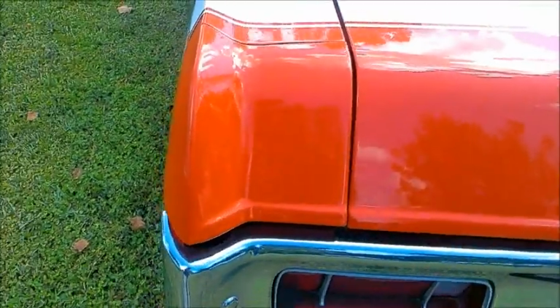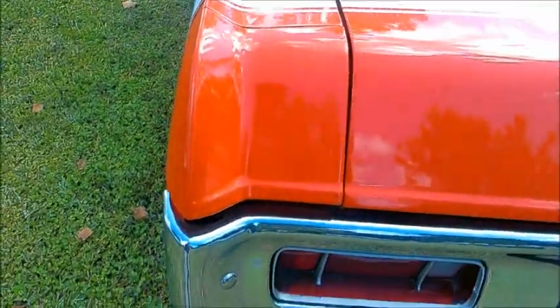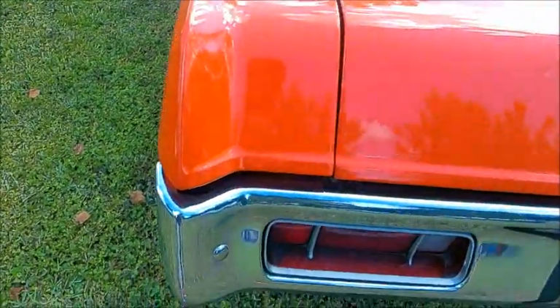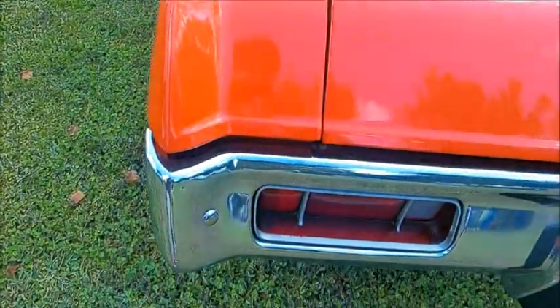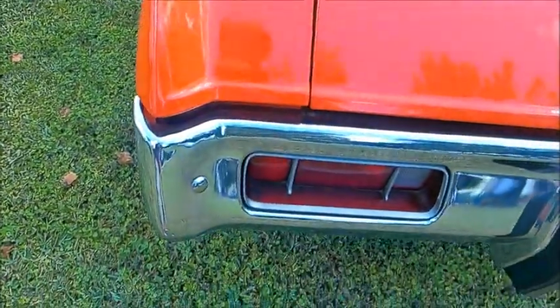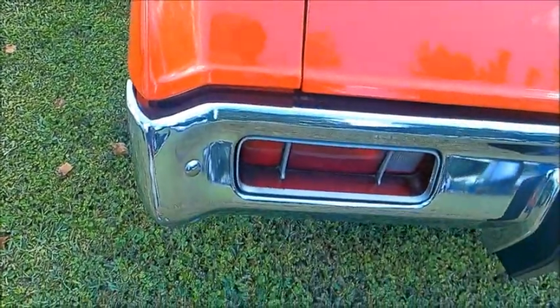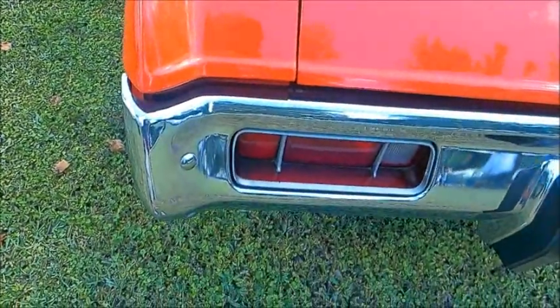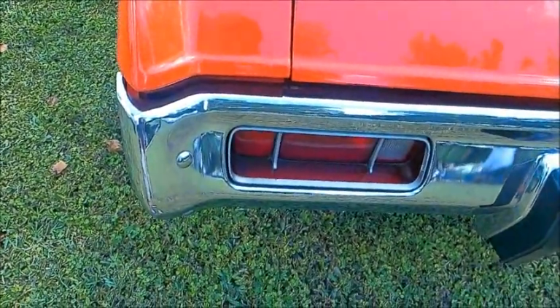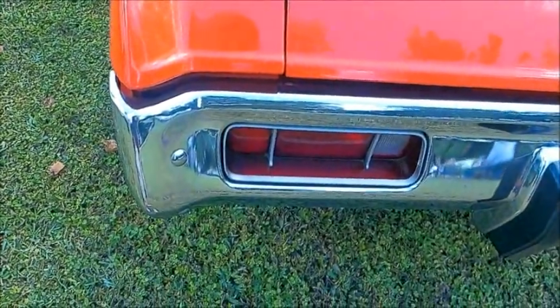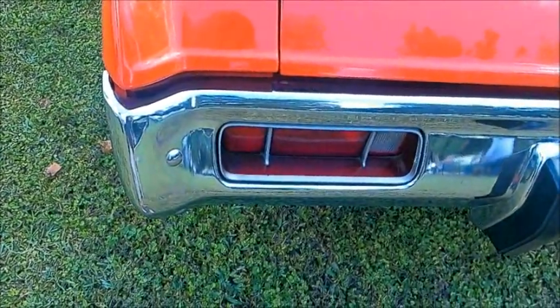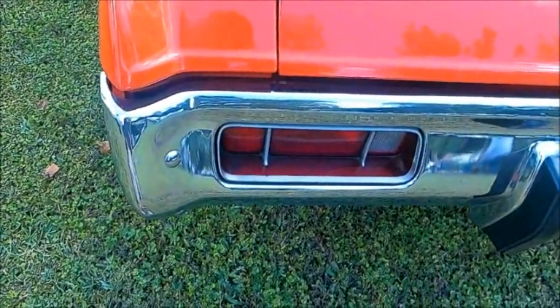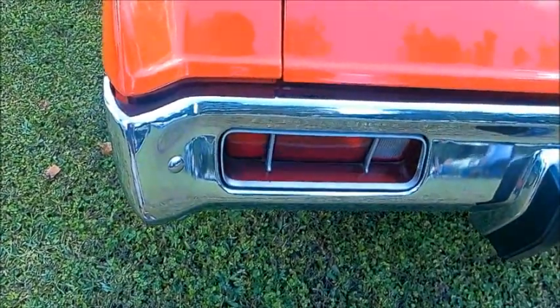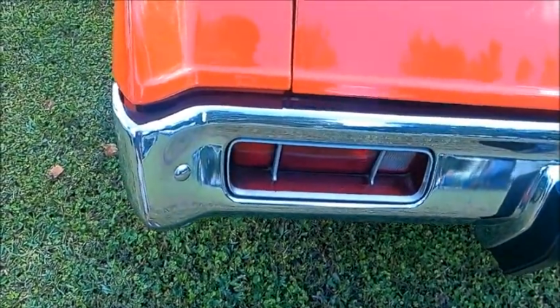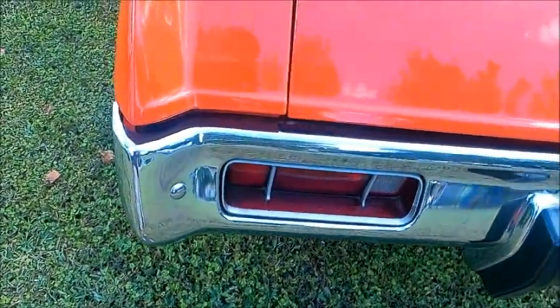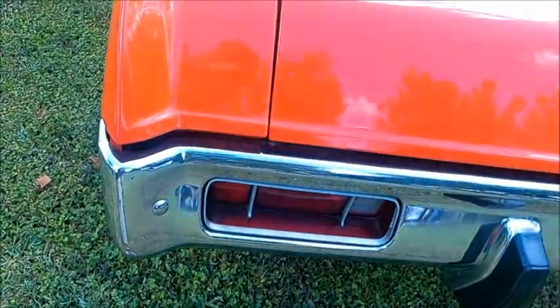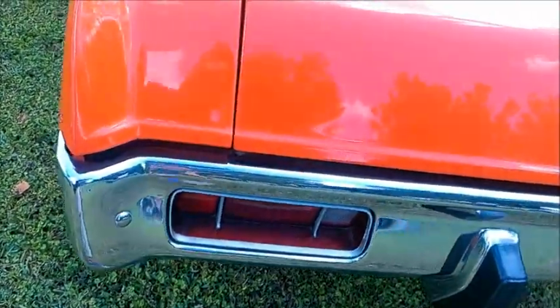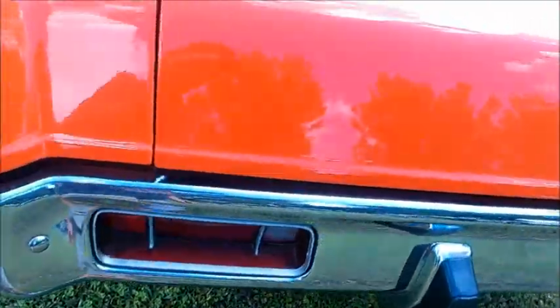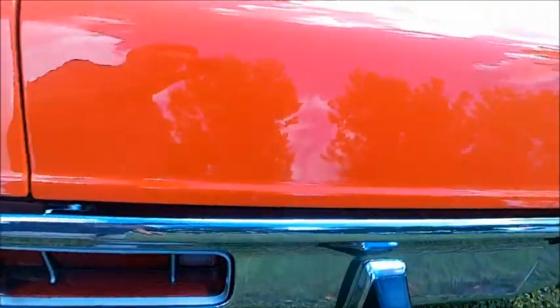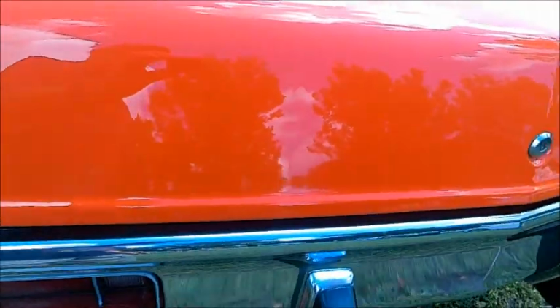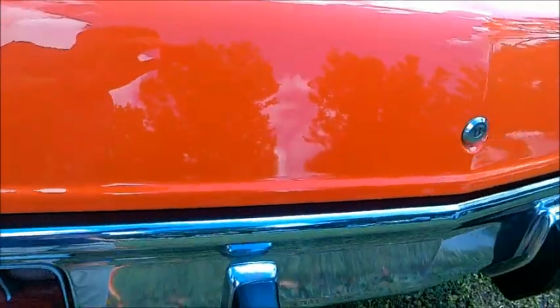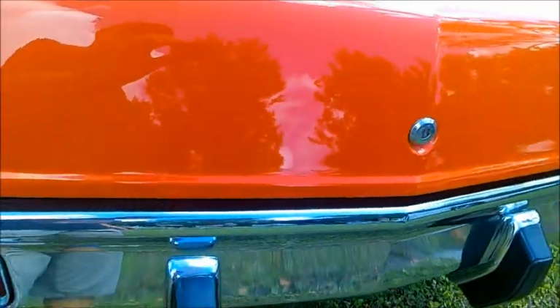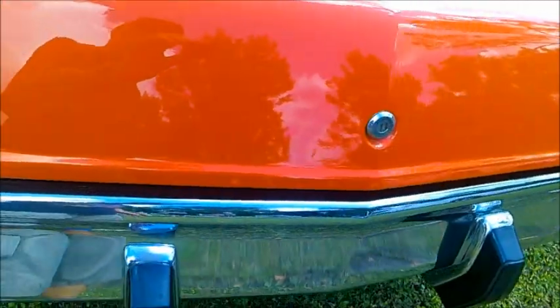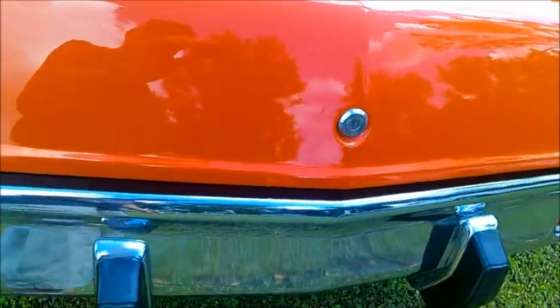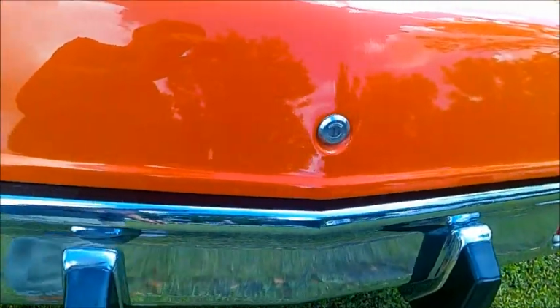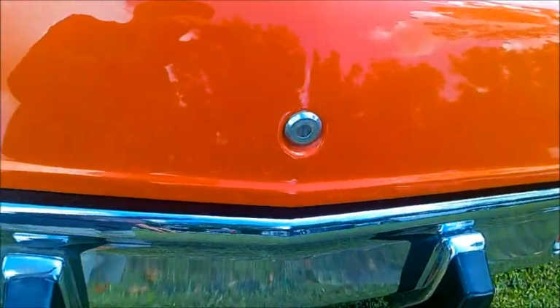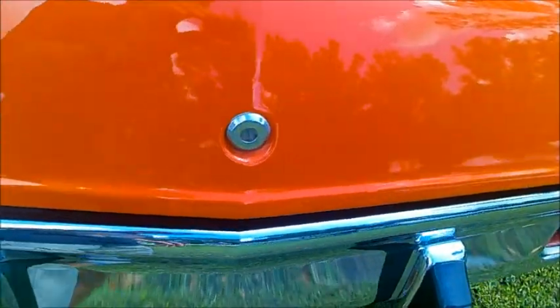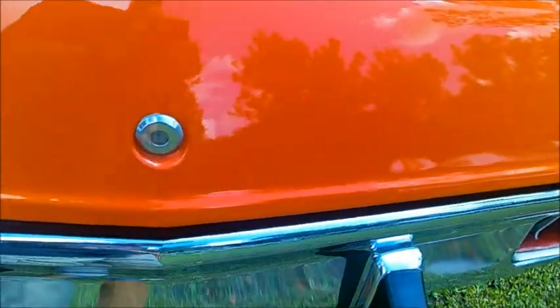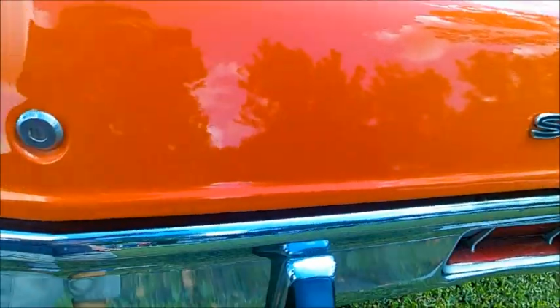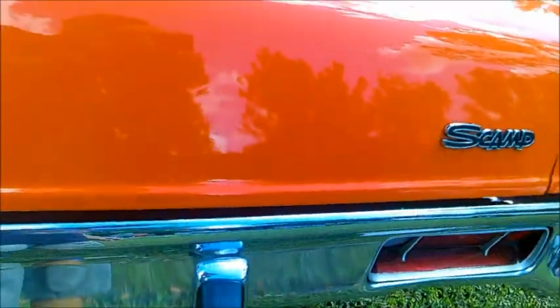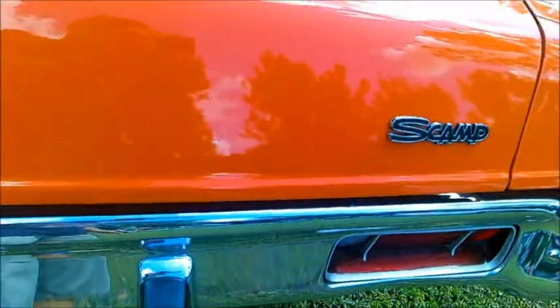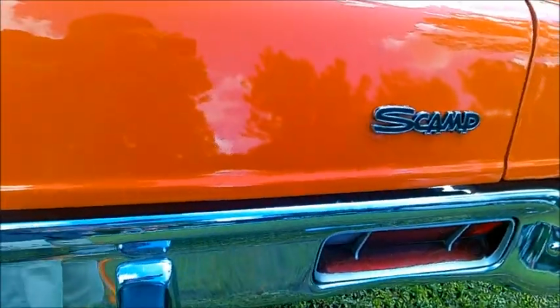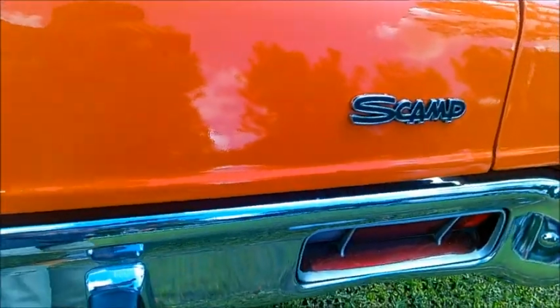You can see the signals — the lights are built into the bumper.